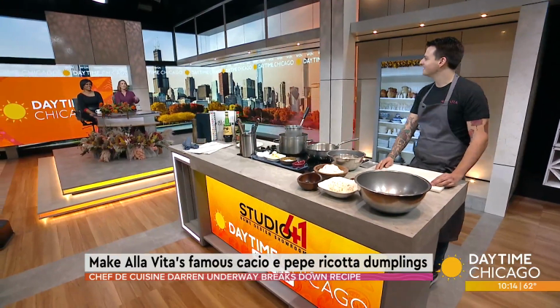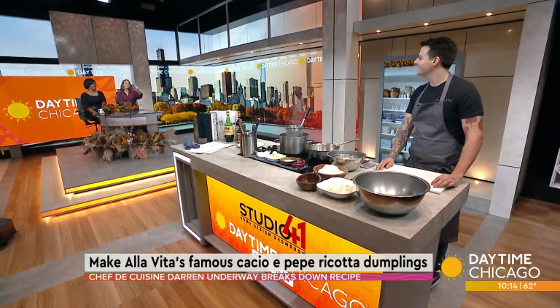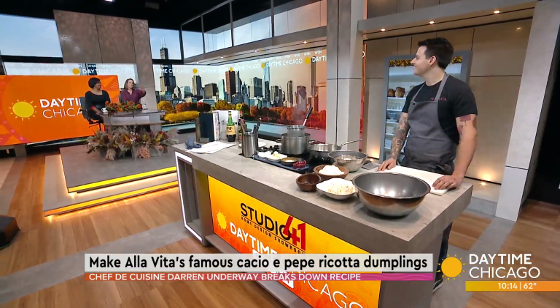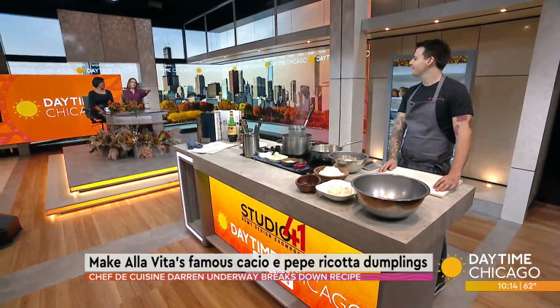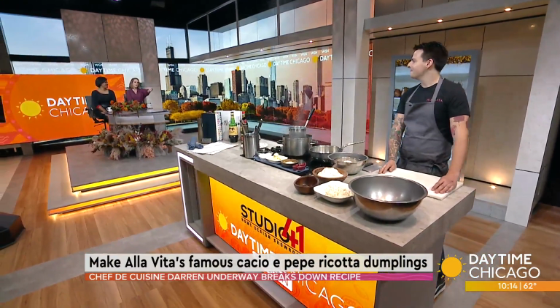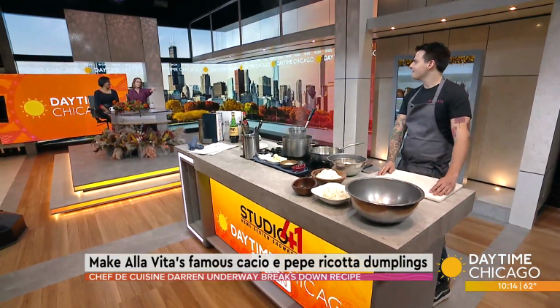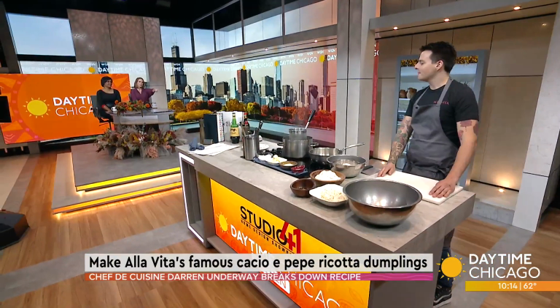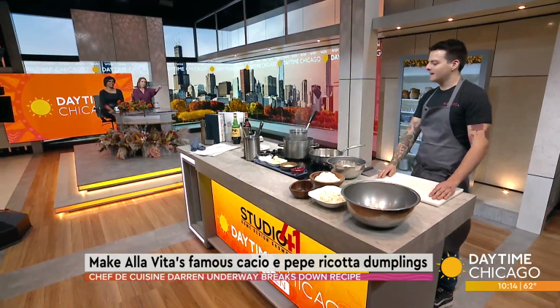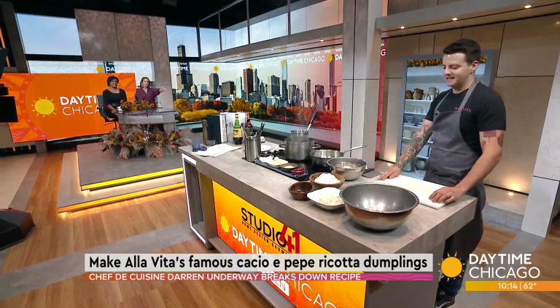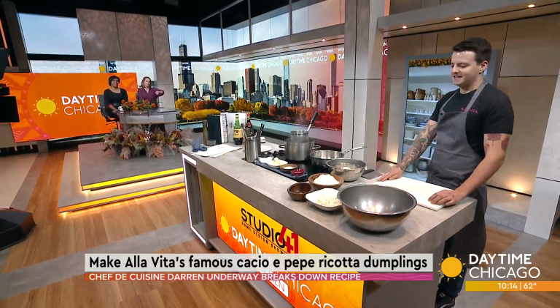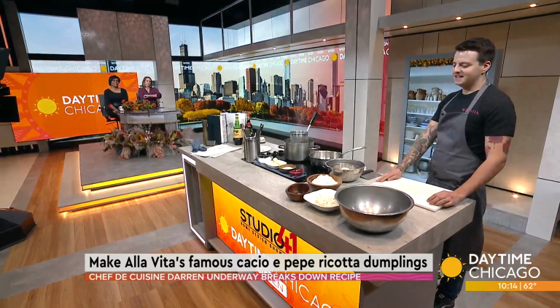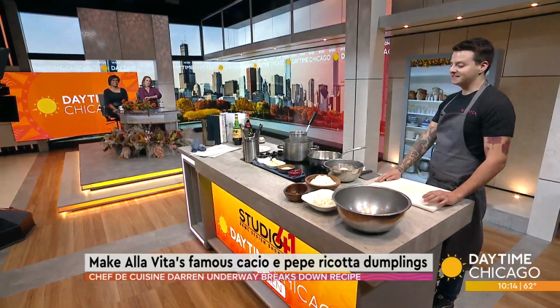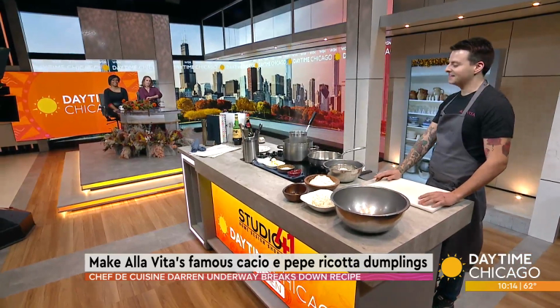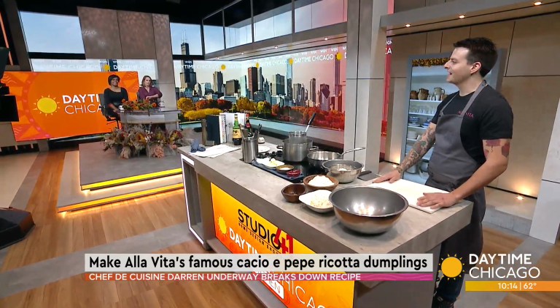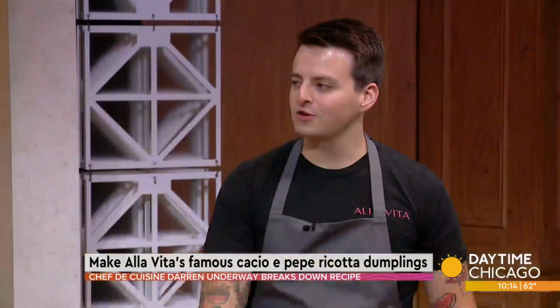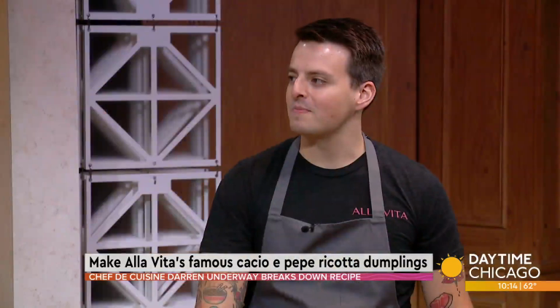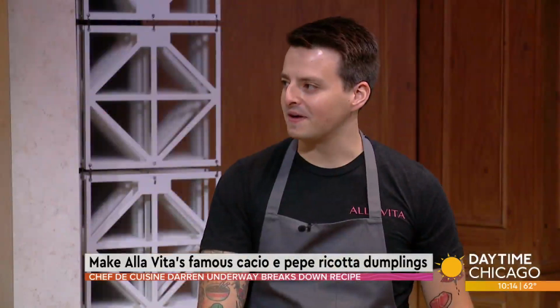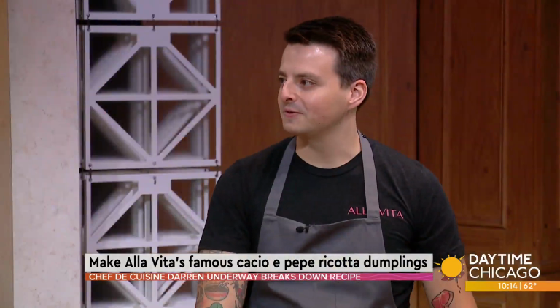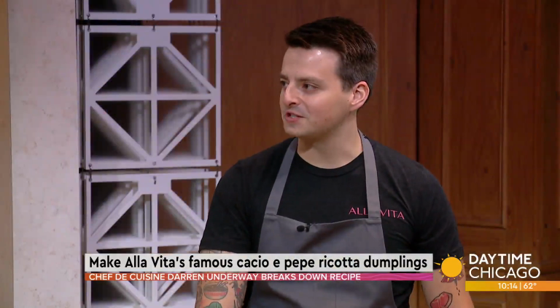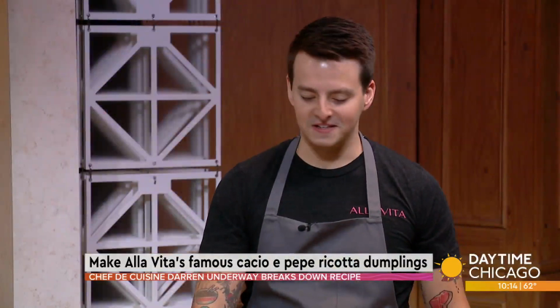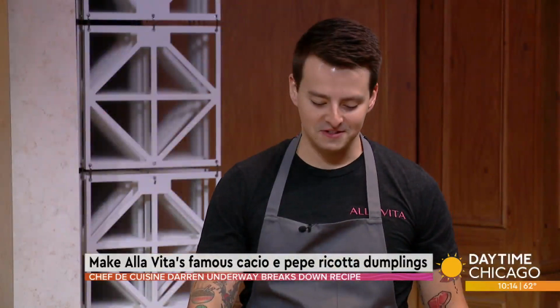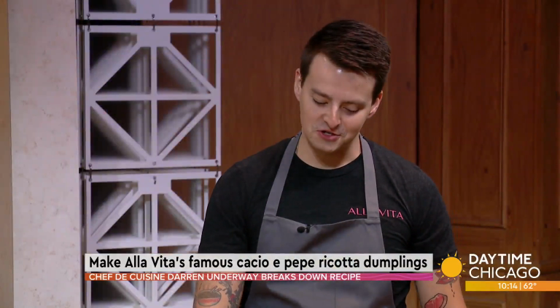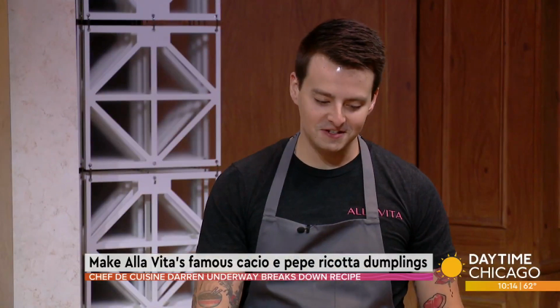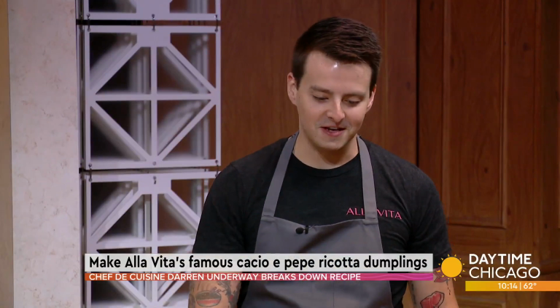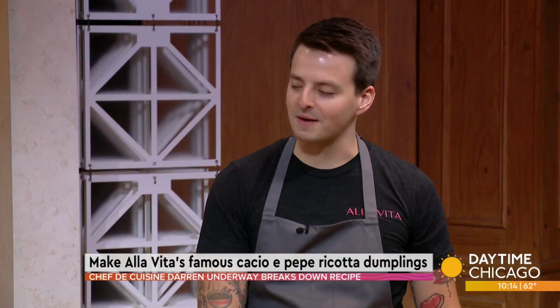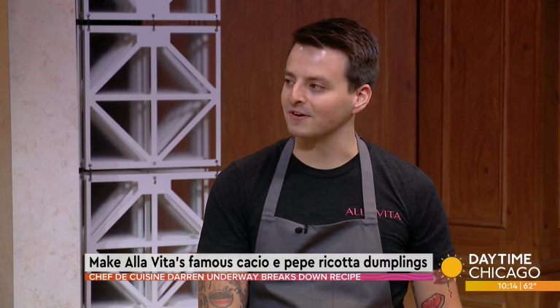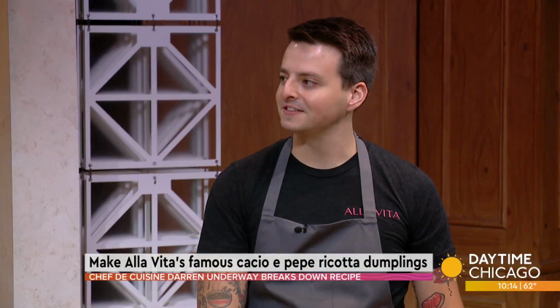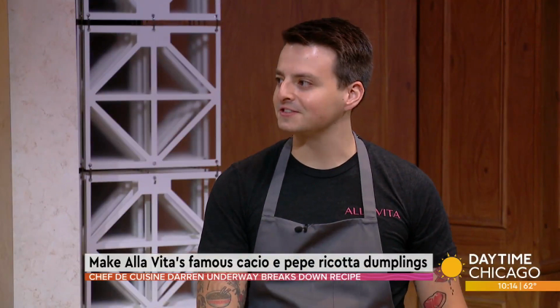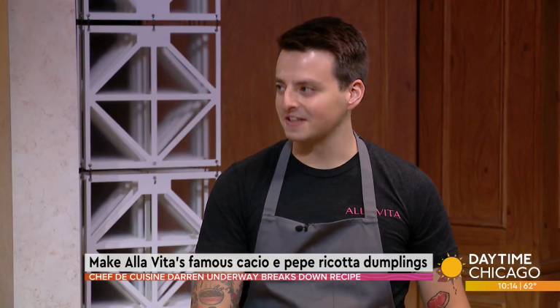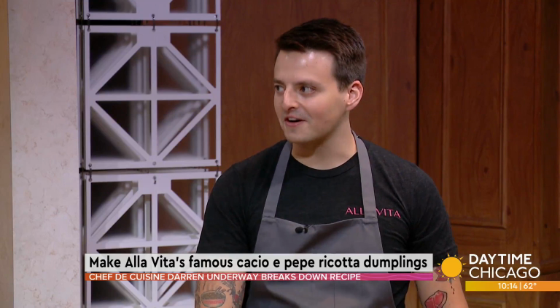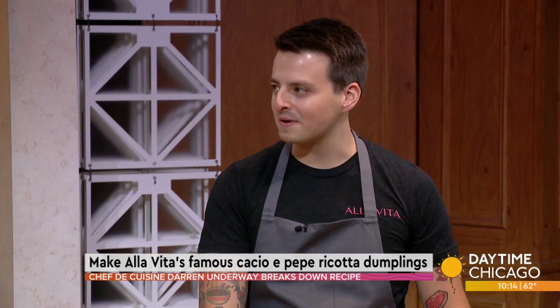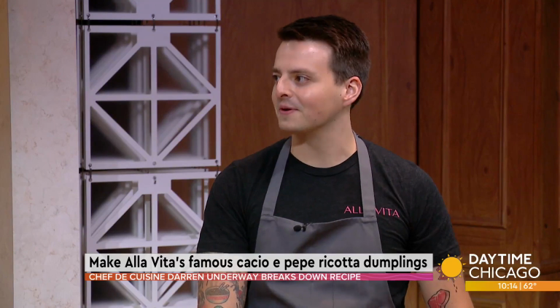You actually say the name of the dish because I'm going to butcher it. It's cacio e pepe, which is basically cheese and pepper. There's a lot of pepper.